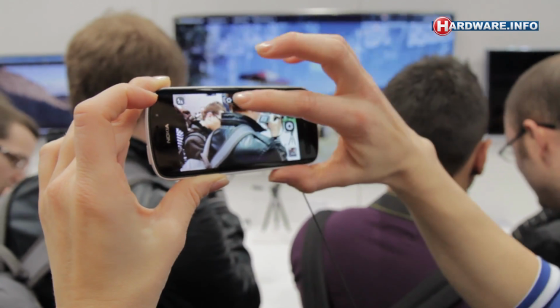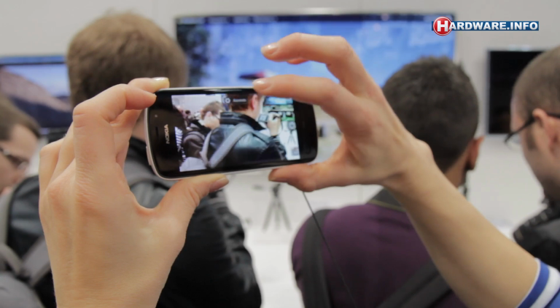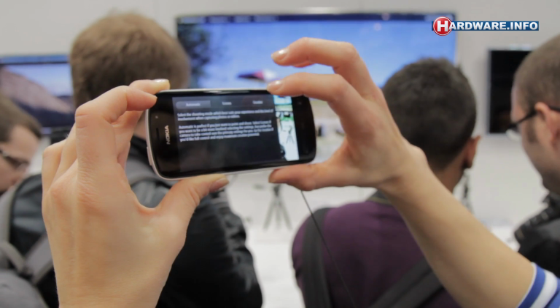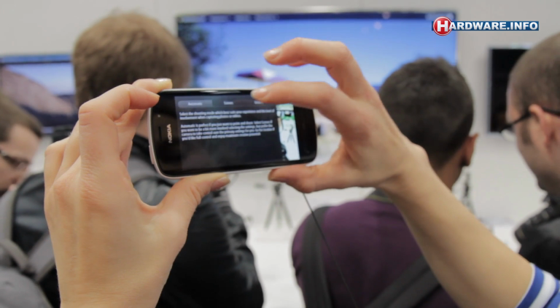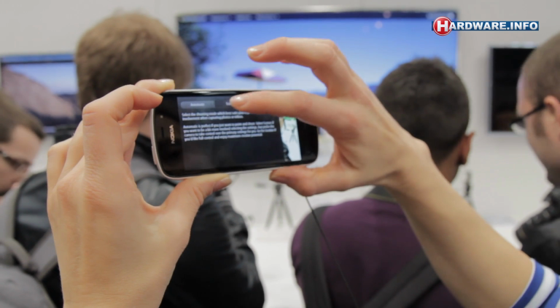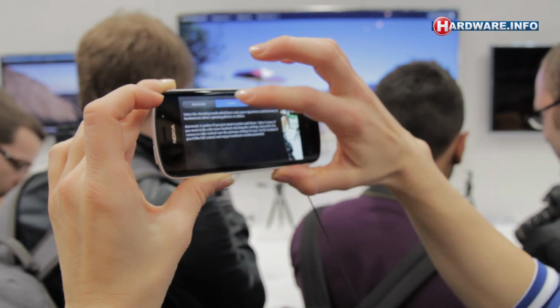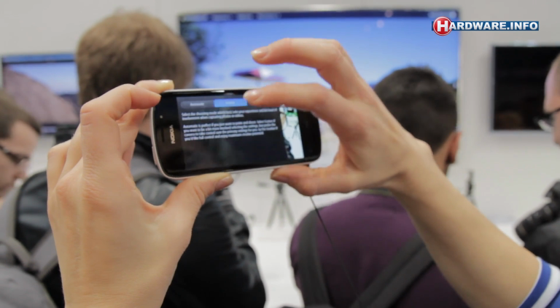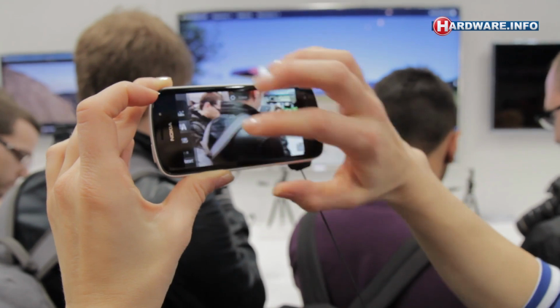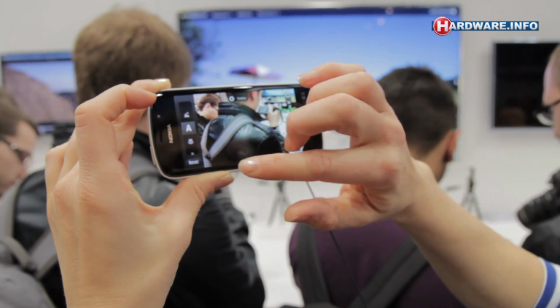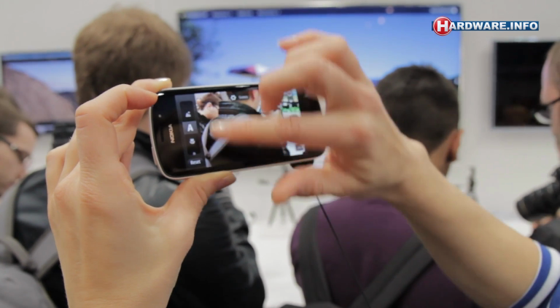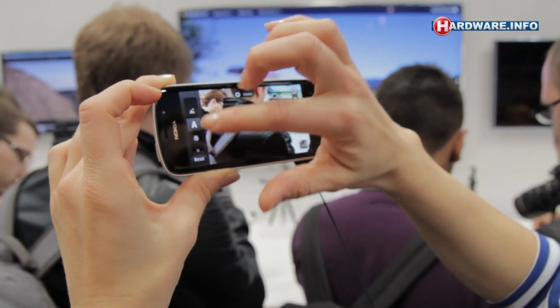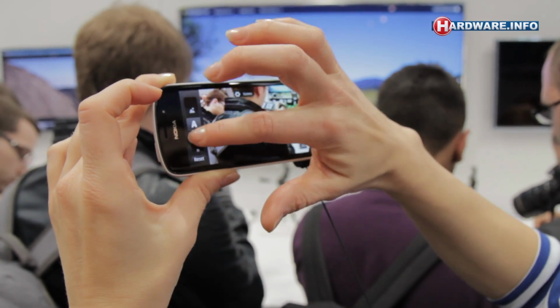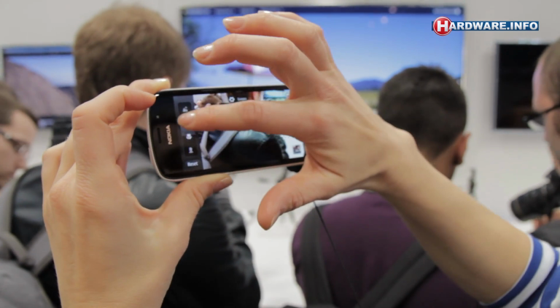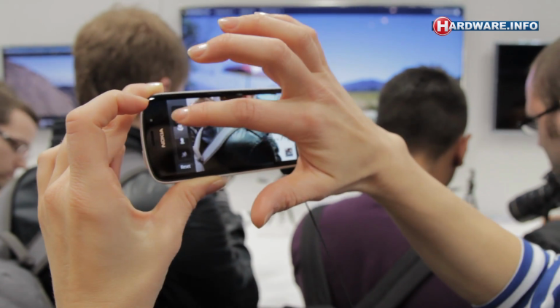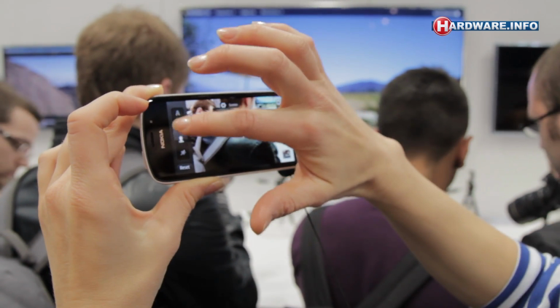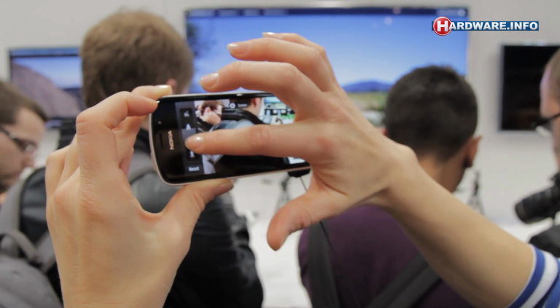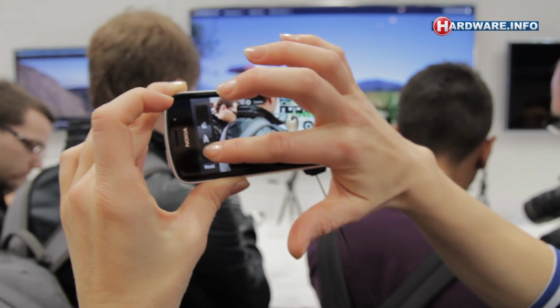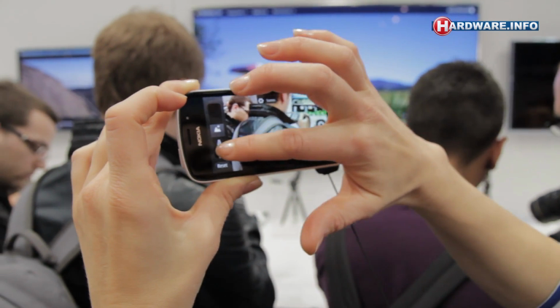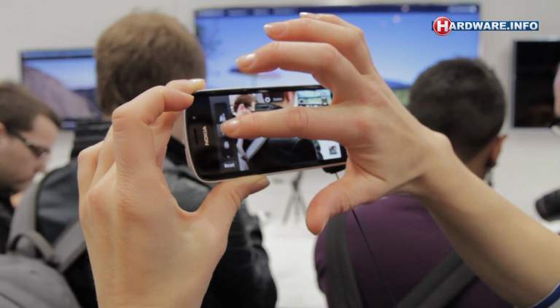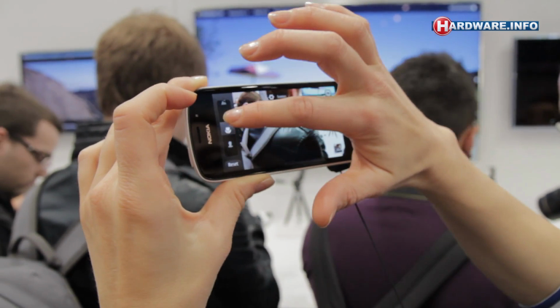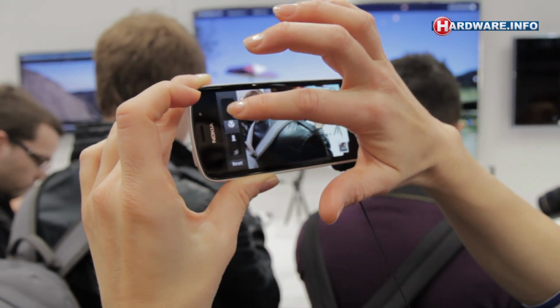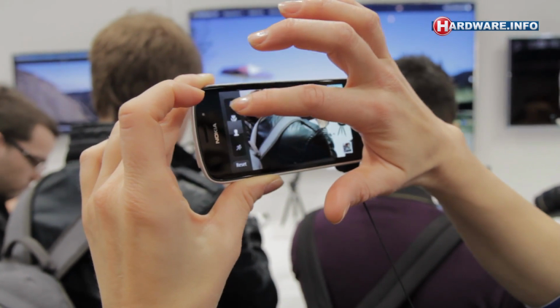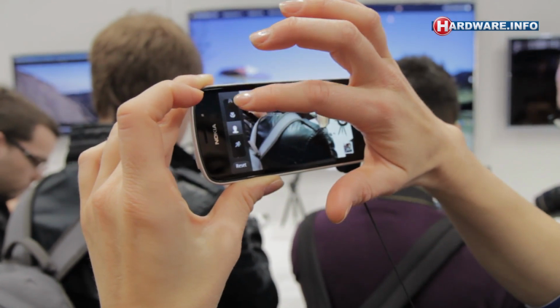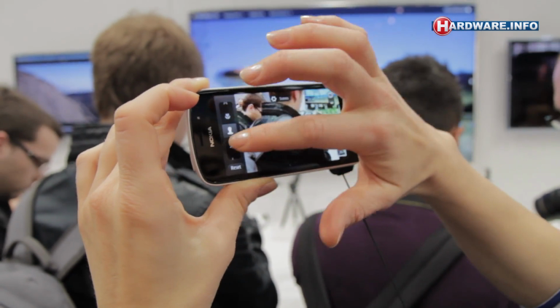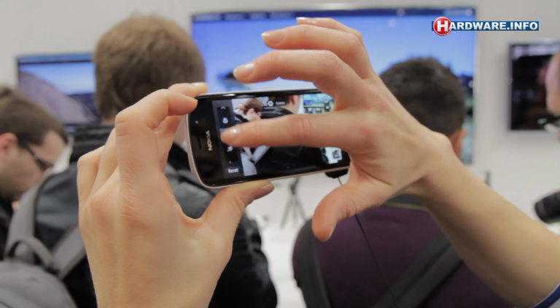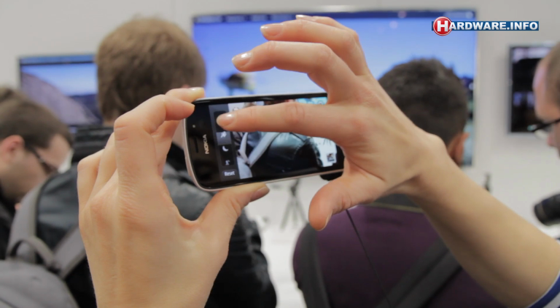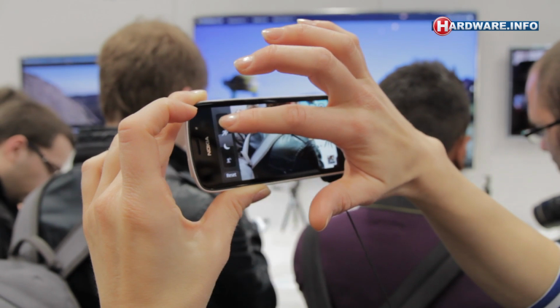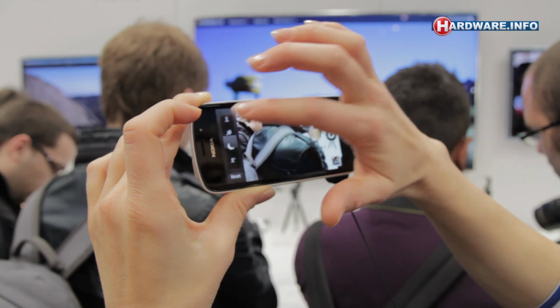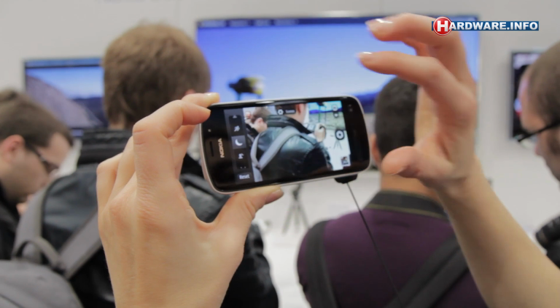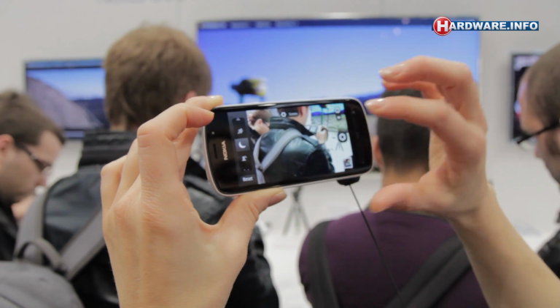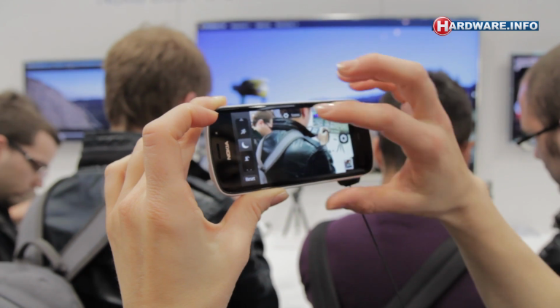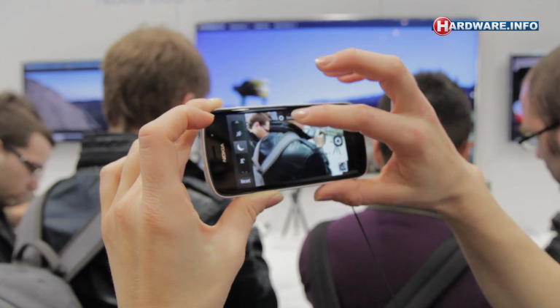Or then you have the scenes, where you can choose whether you are taking portraits, sports, night time, whatever.